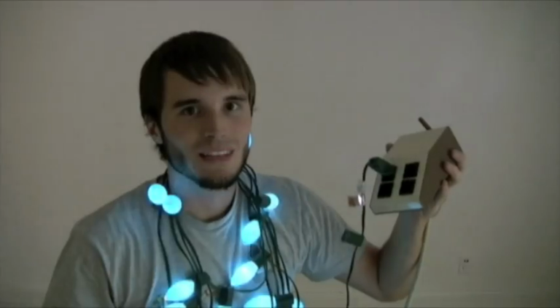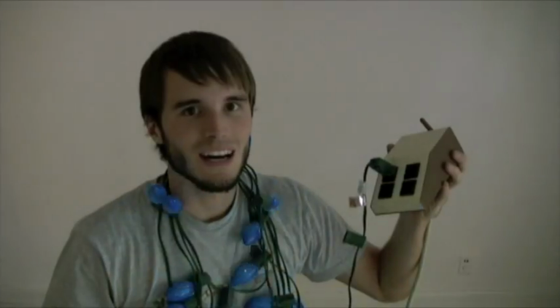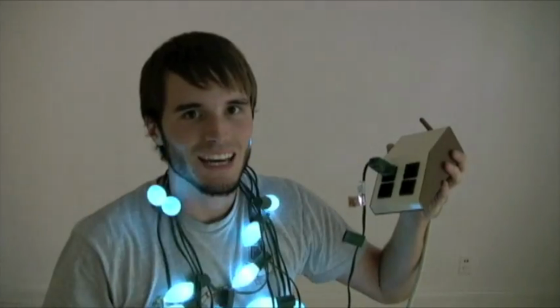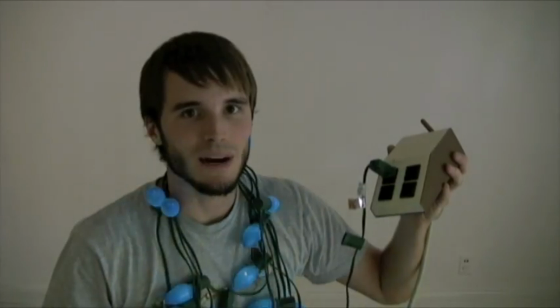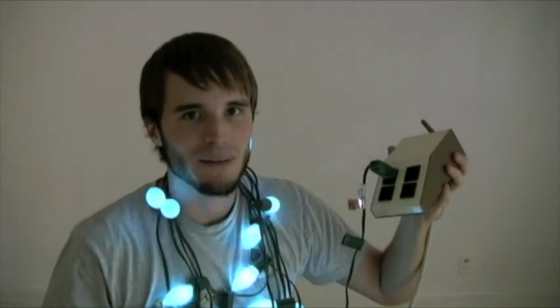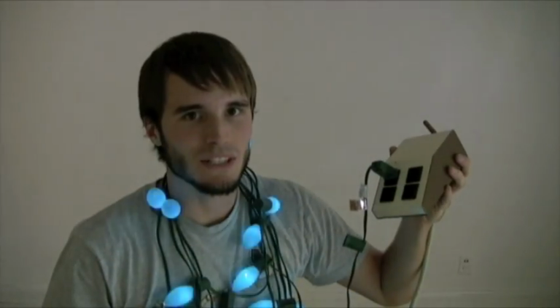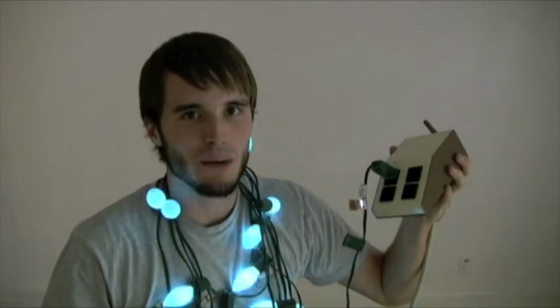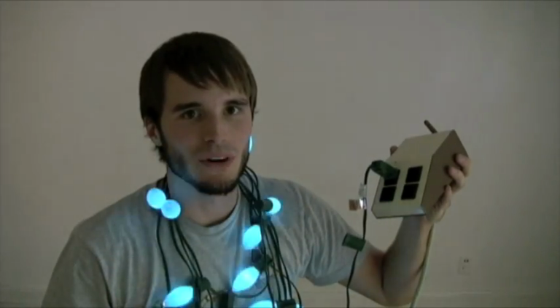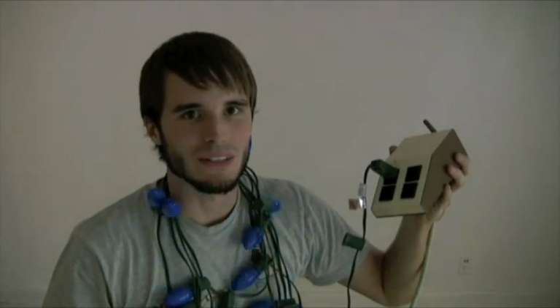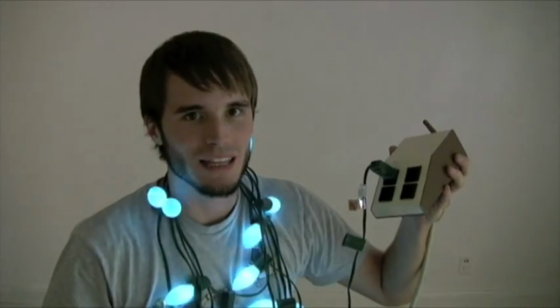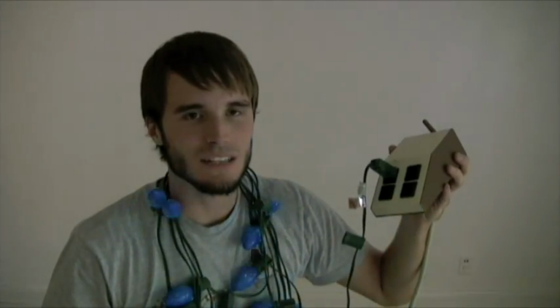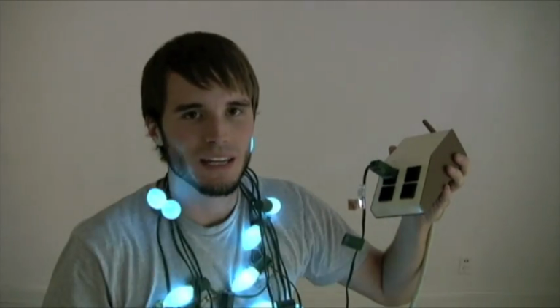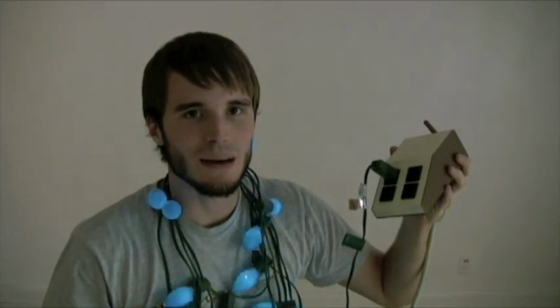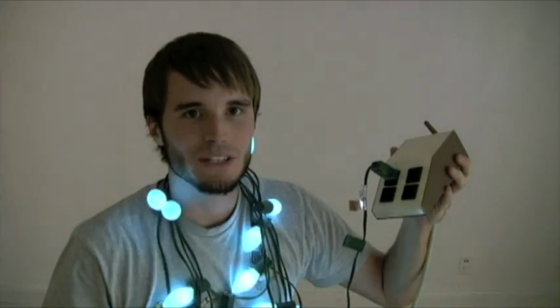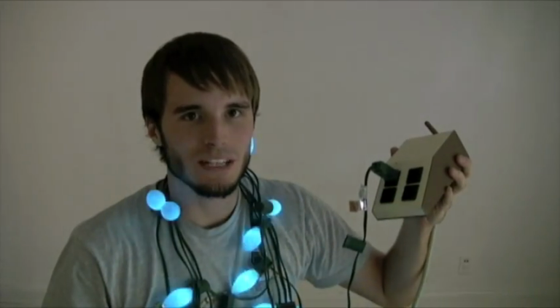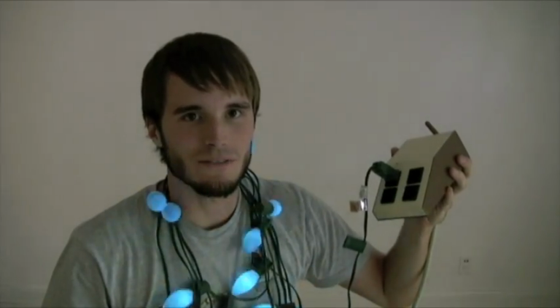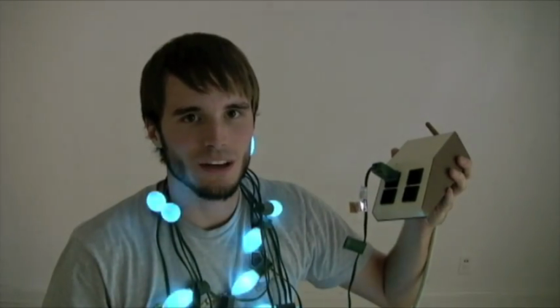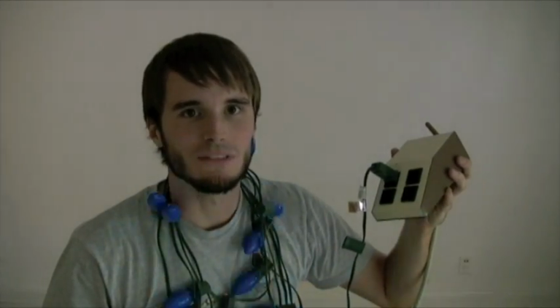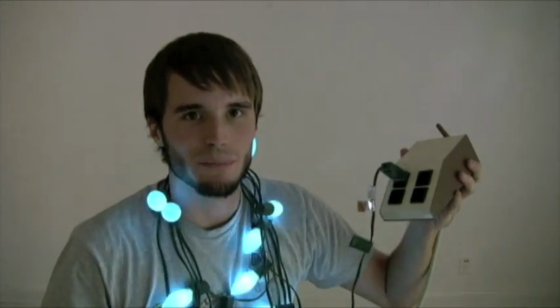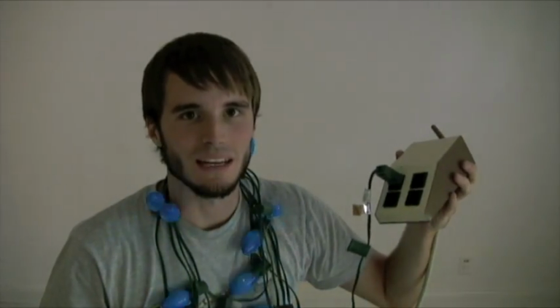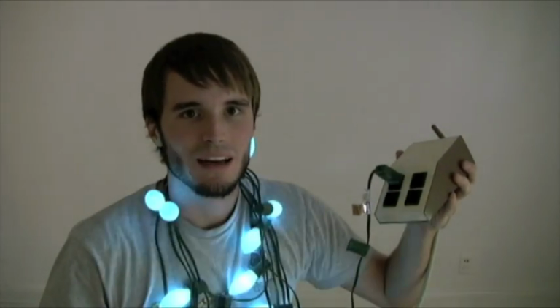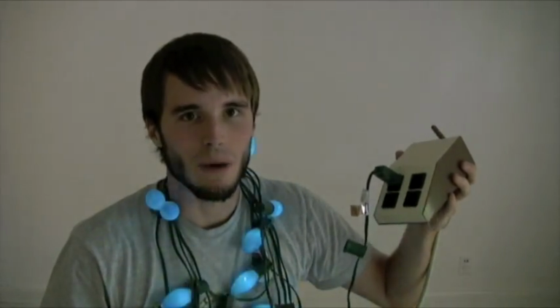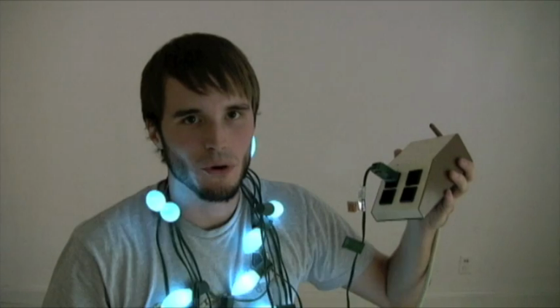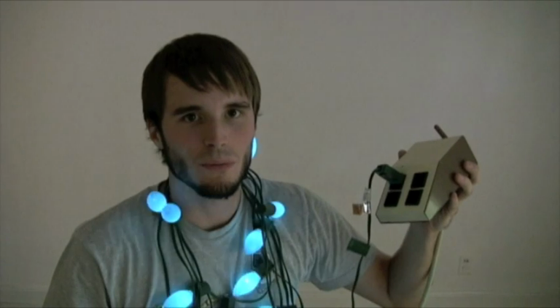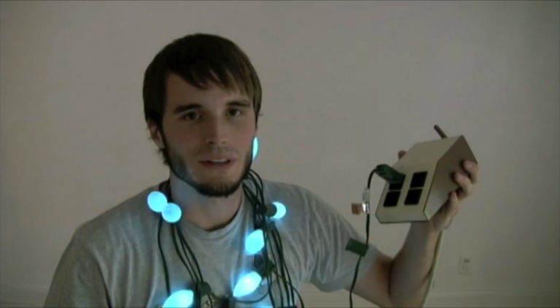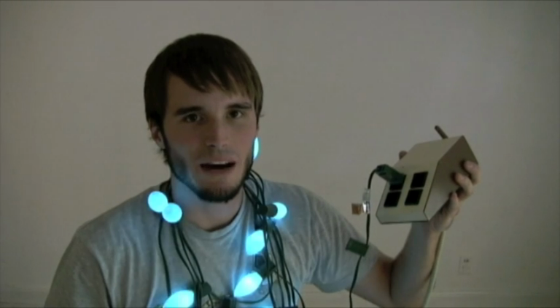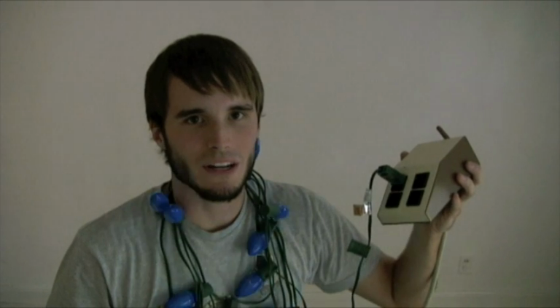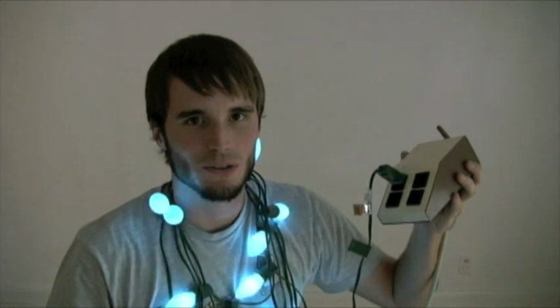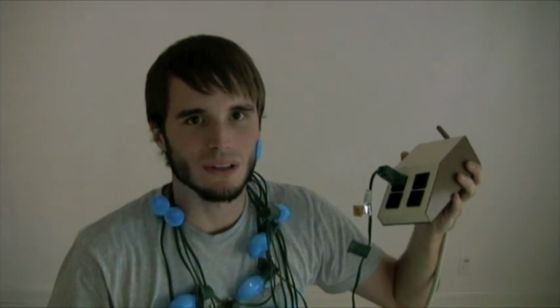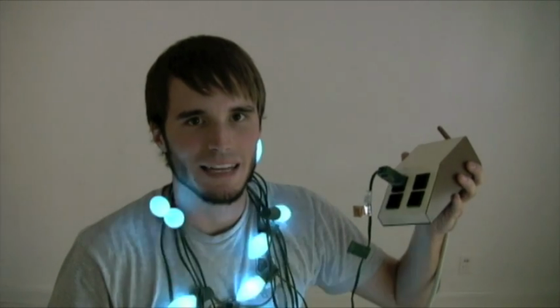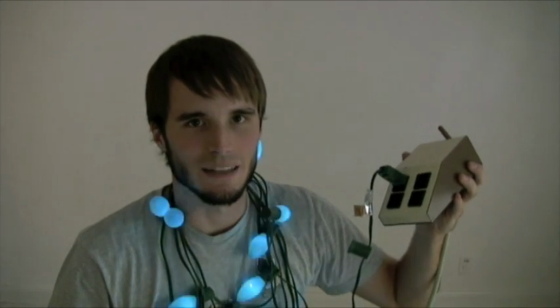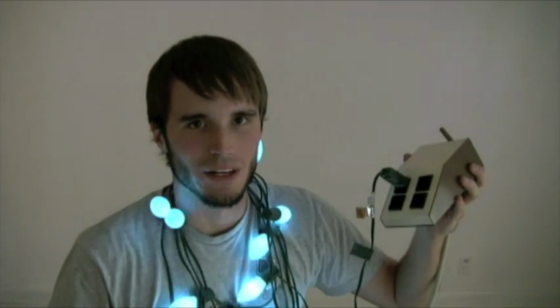Again, my name is John Boyles, and this has been a demonstration video of Dimlet, my portable, network-controlled light dimmer.